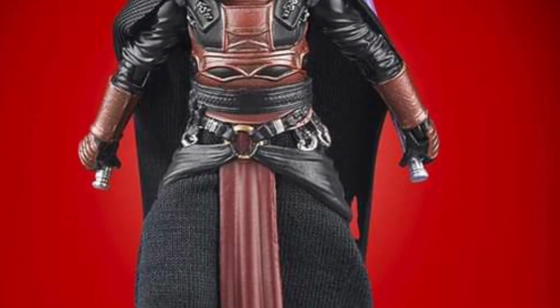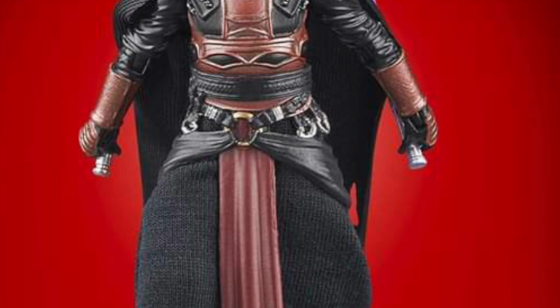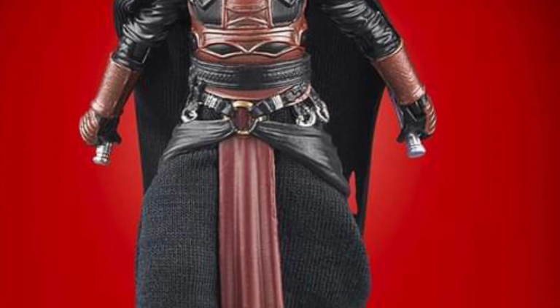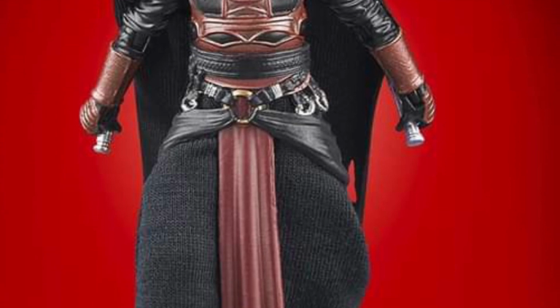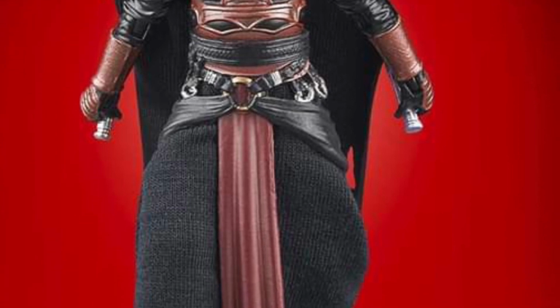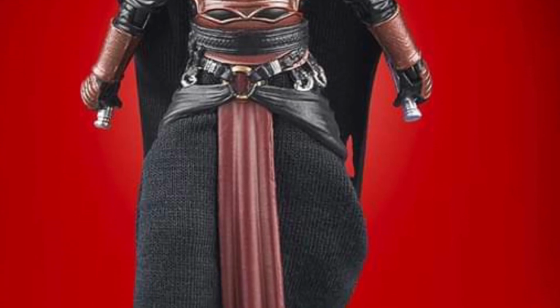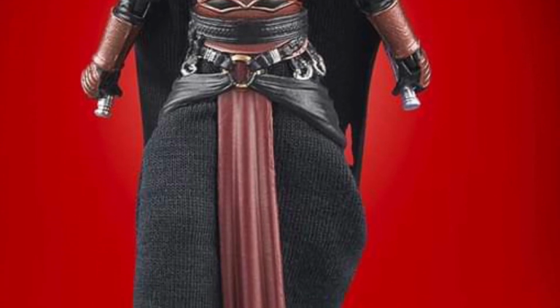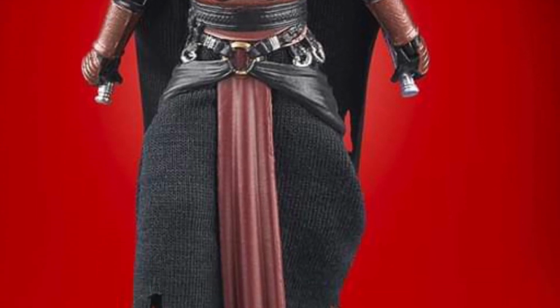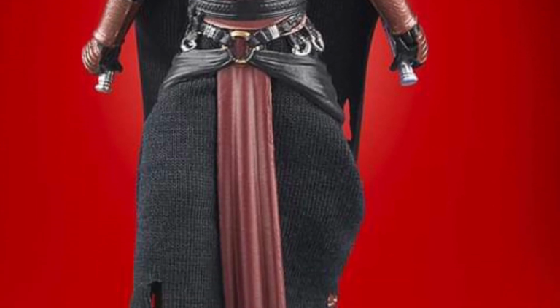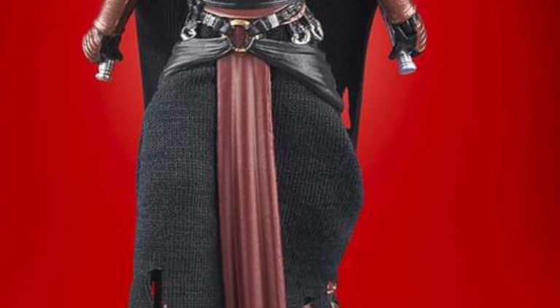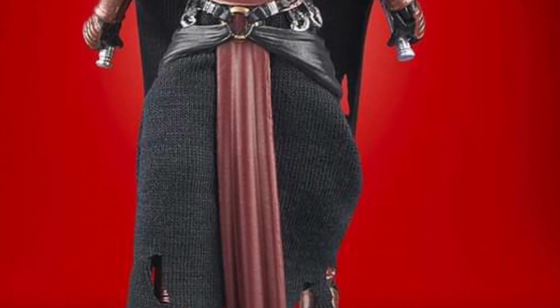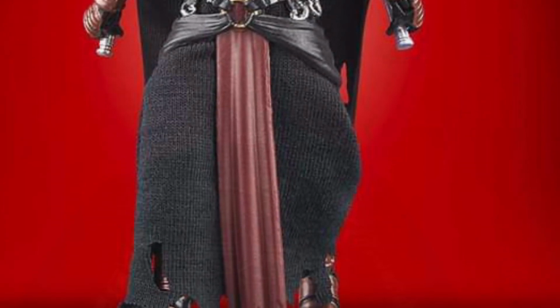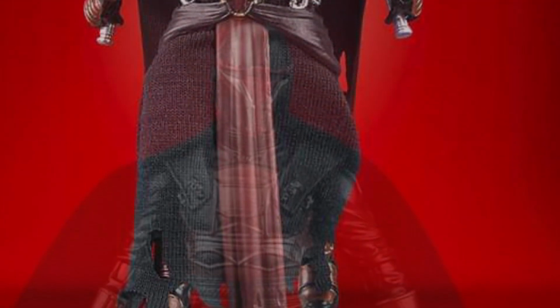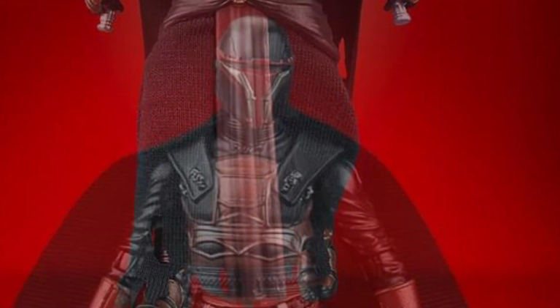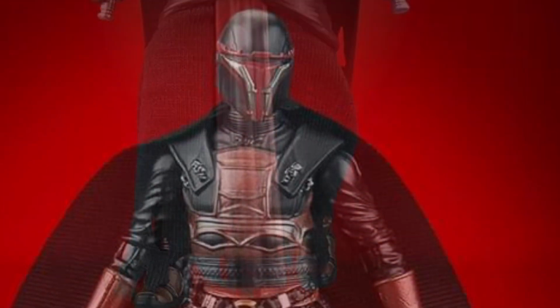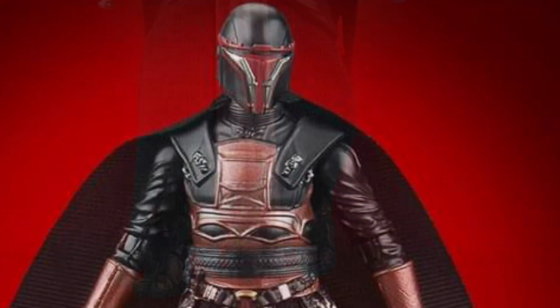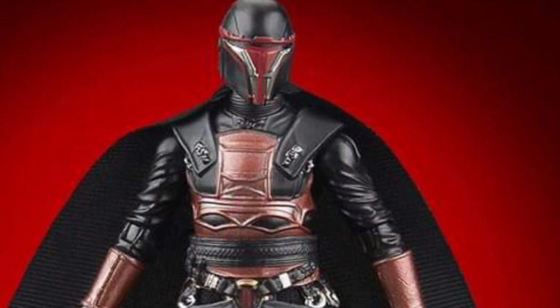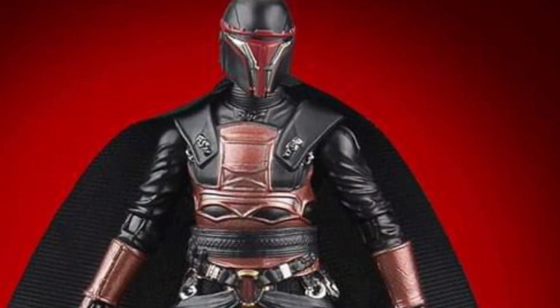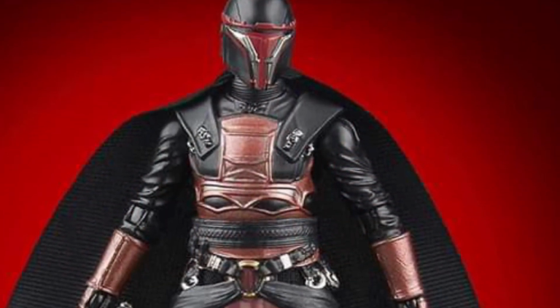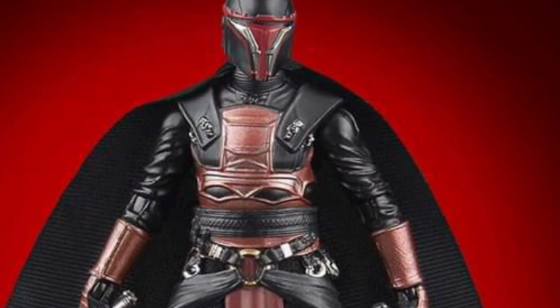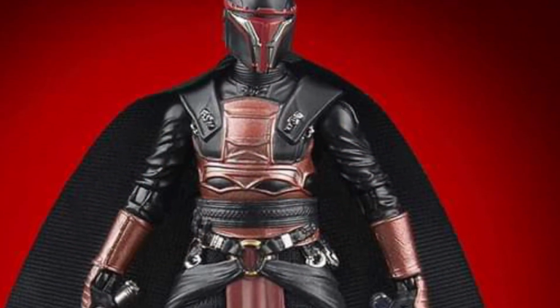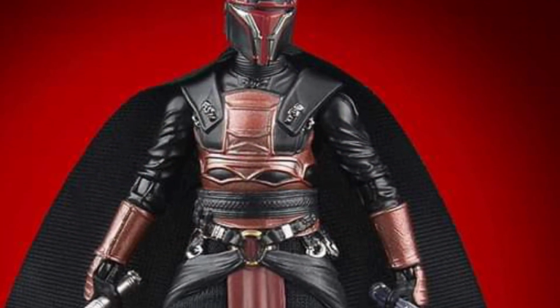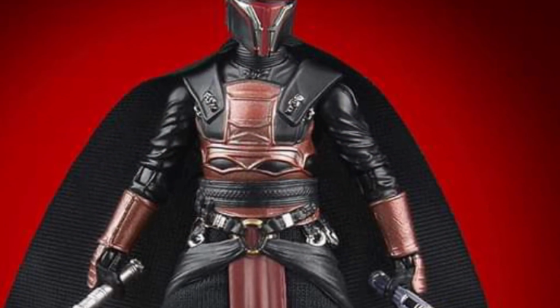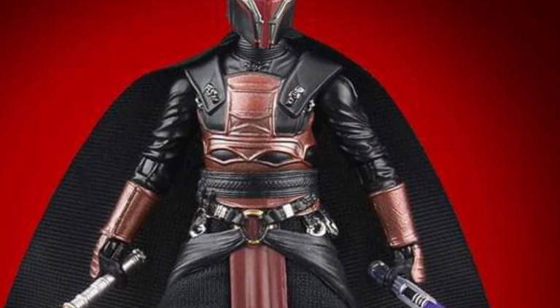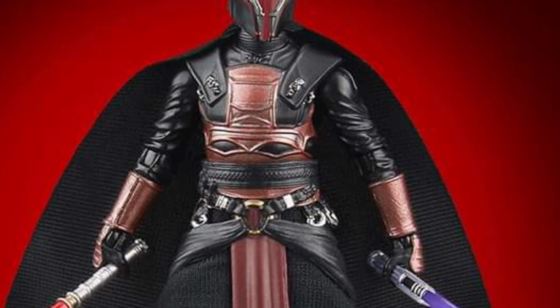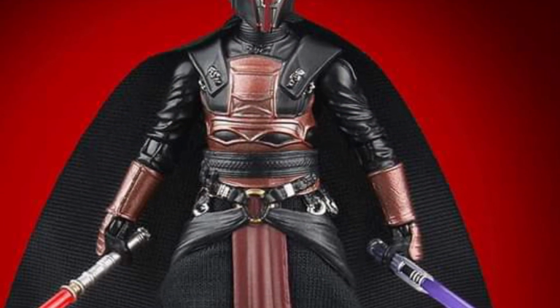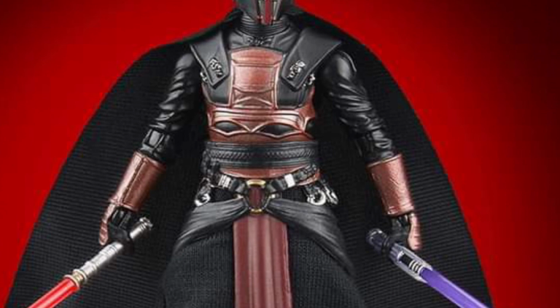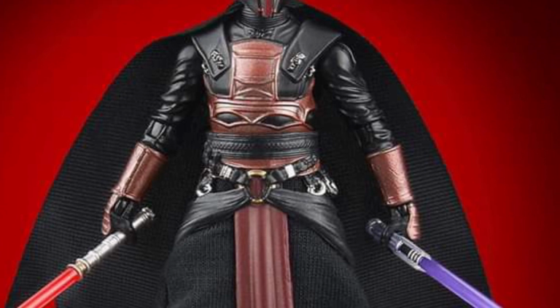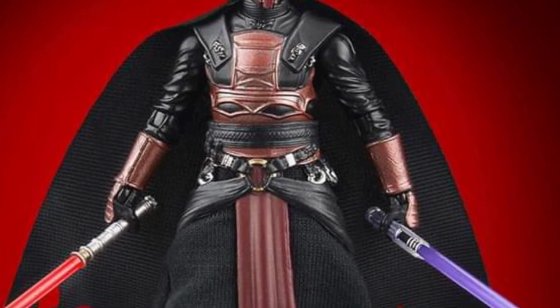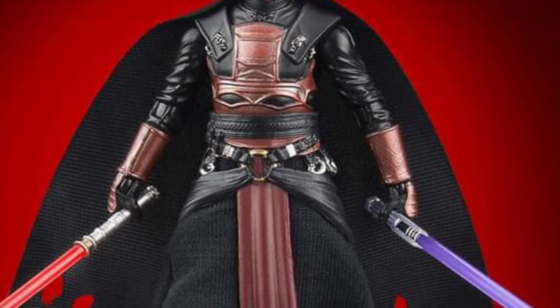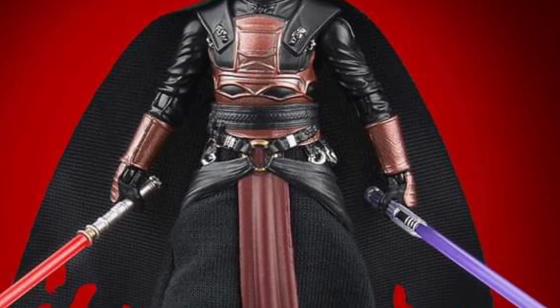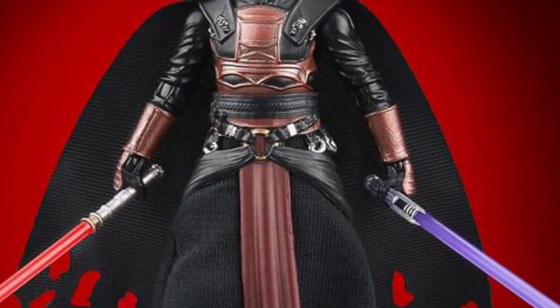Darth Revan looks totally awesome. This one is a must-have. This looks absolutely fabulous. Yes and yes and yes.